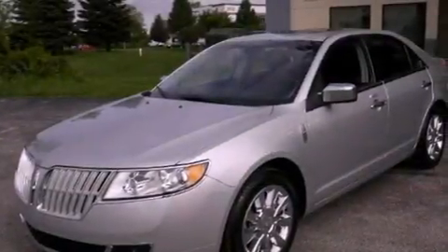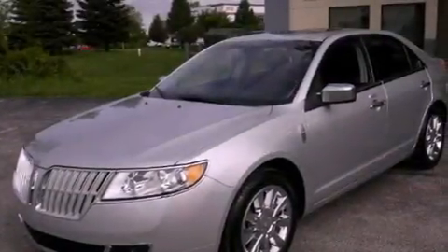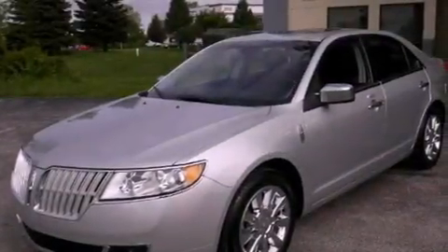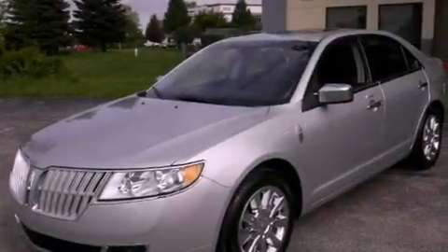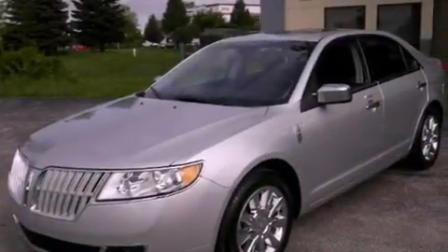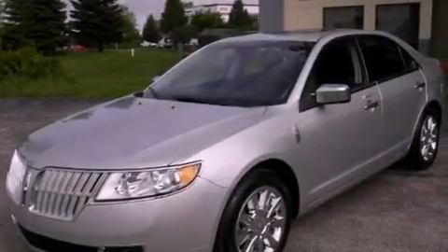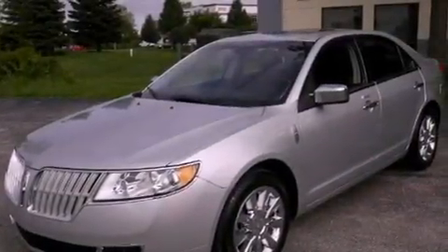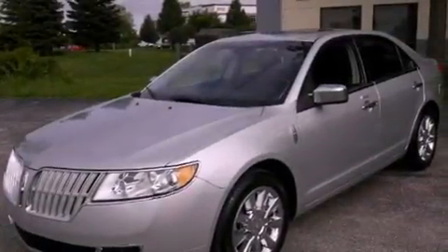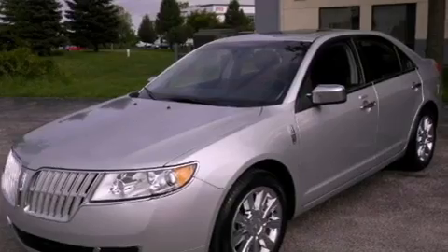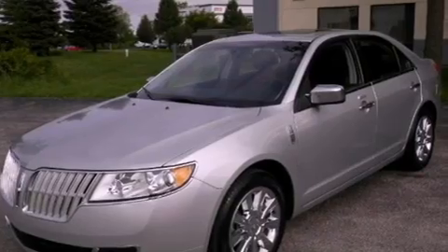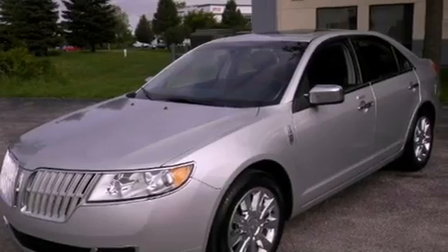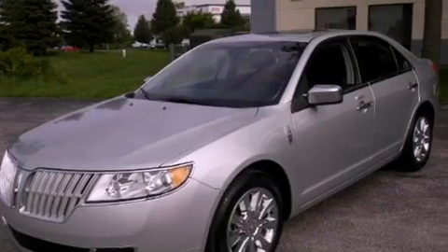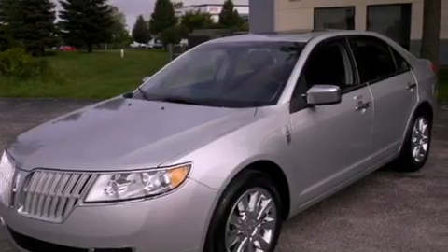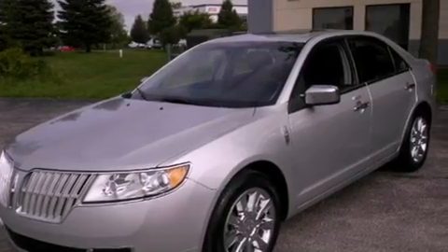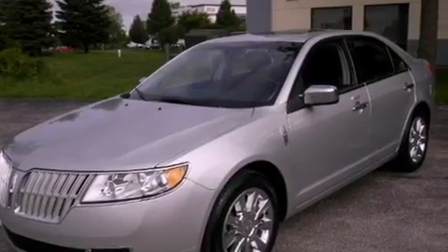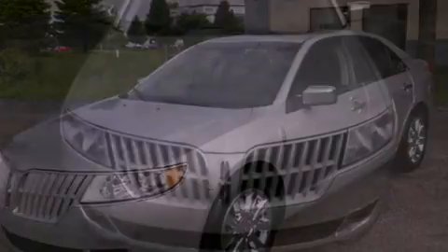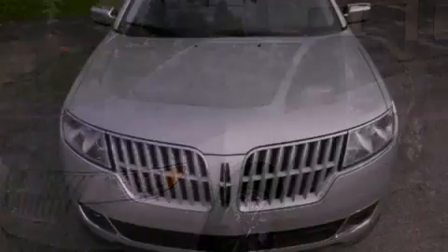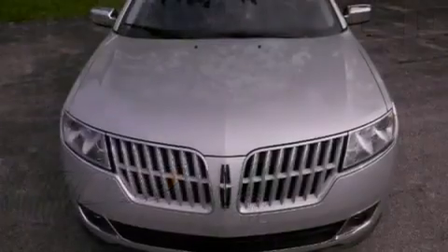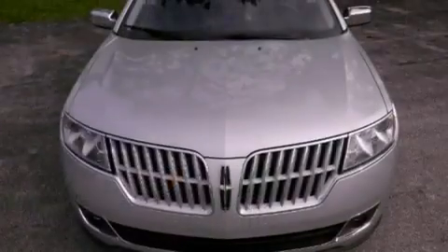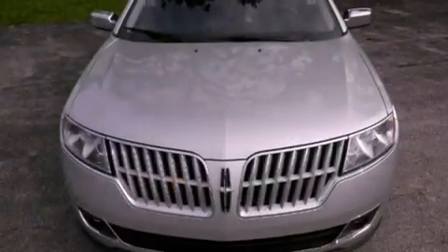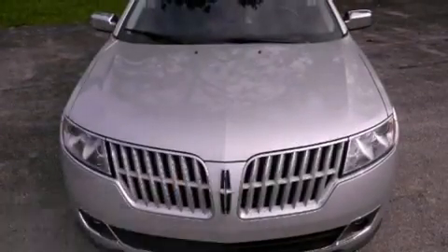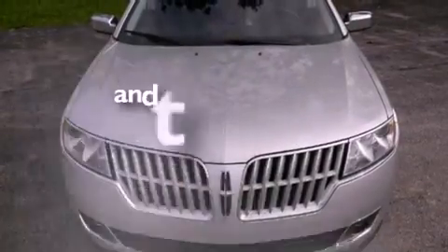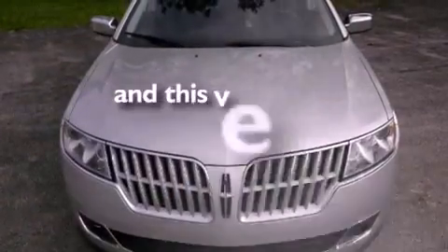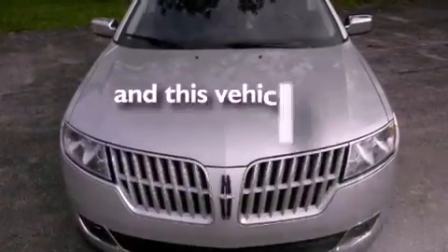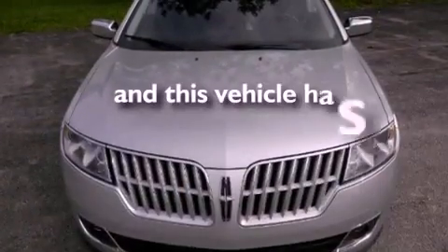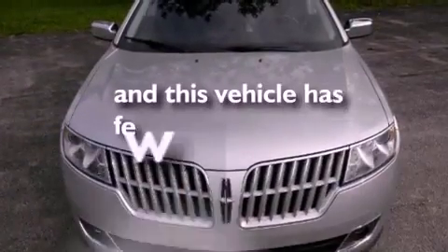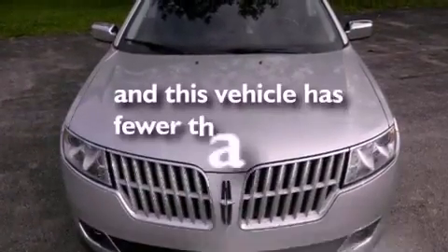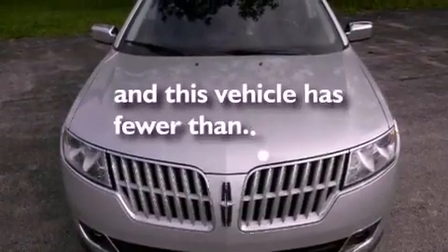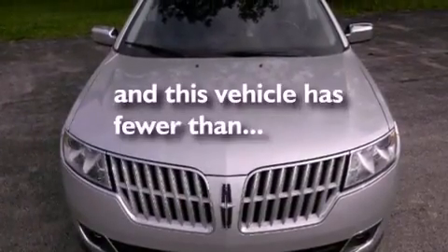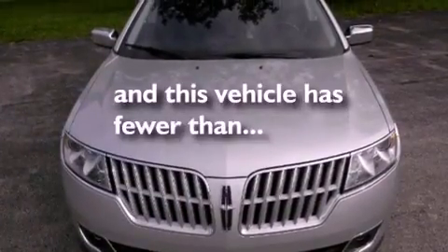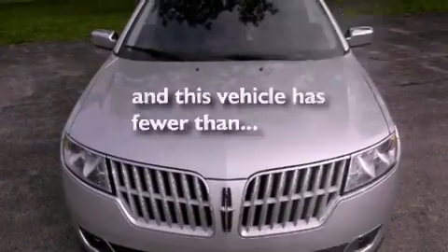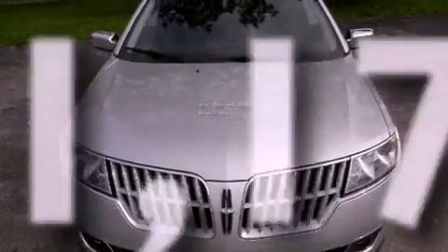Air conditioning with automatic climate control, cruise control, and this vehicle has less than 12,000 miles.